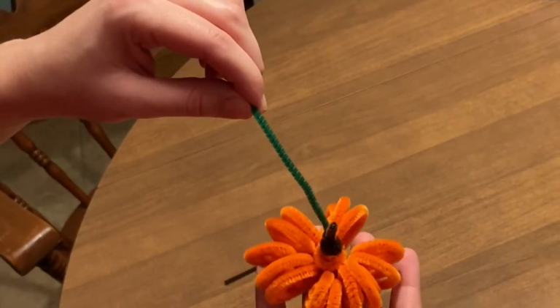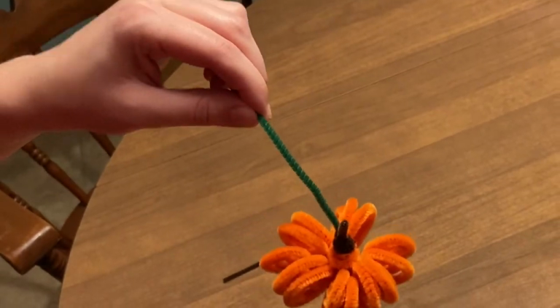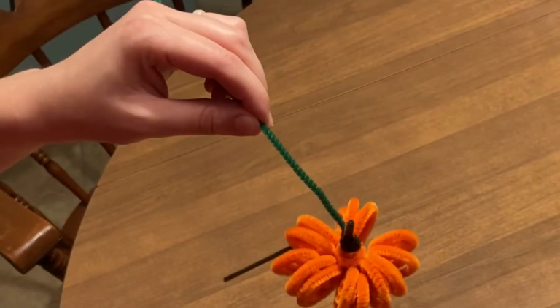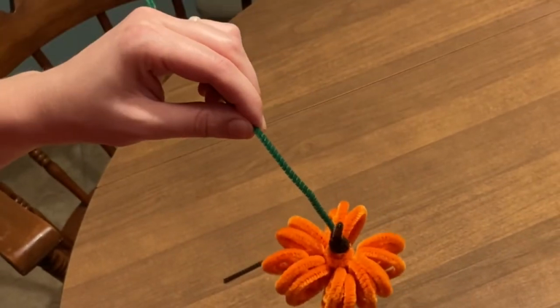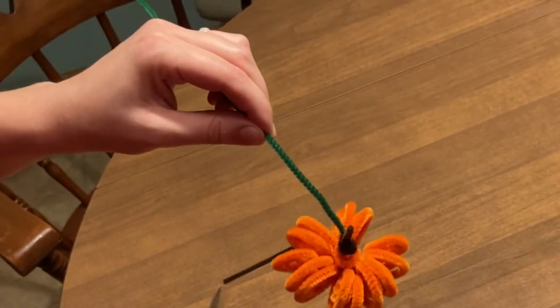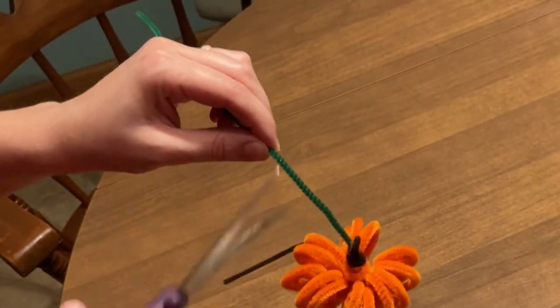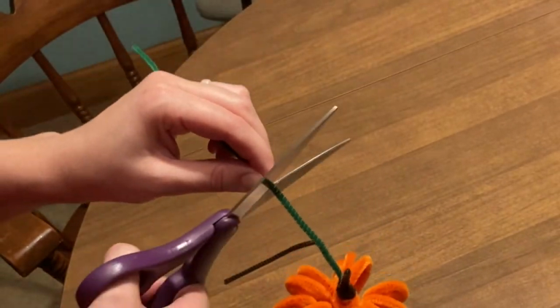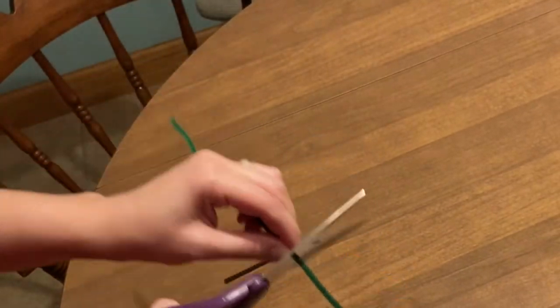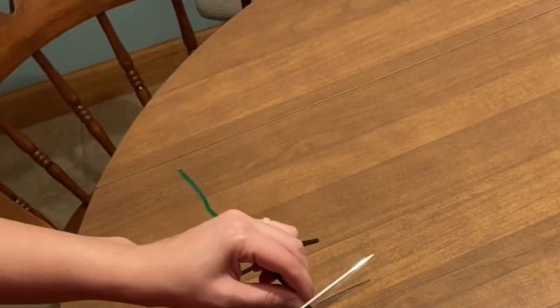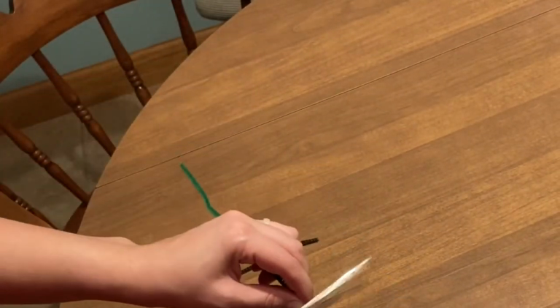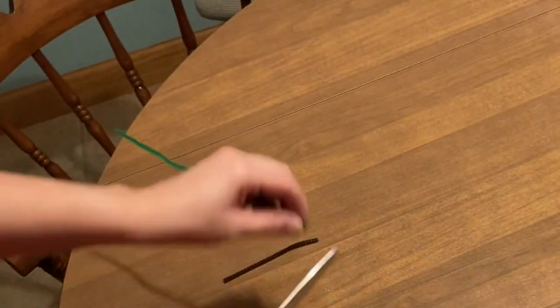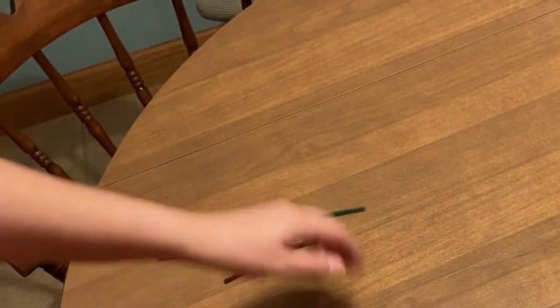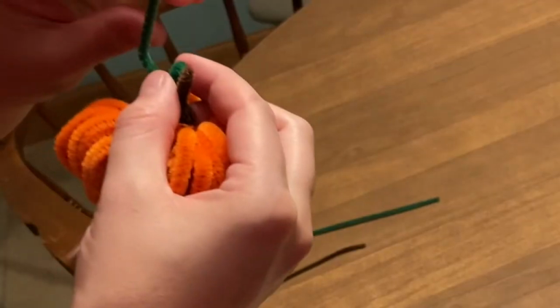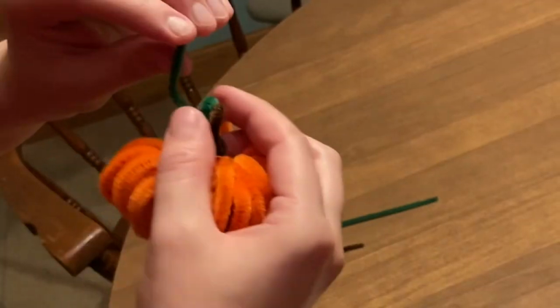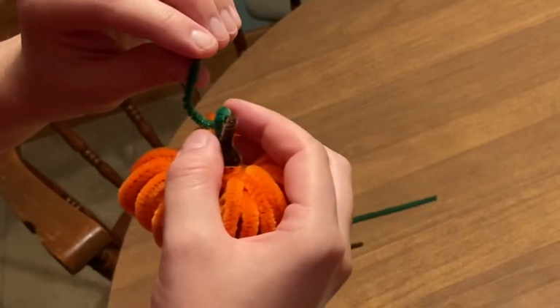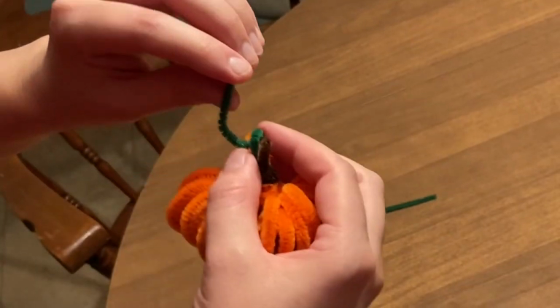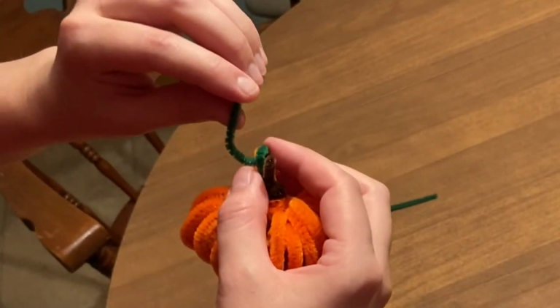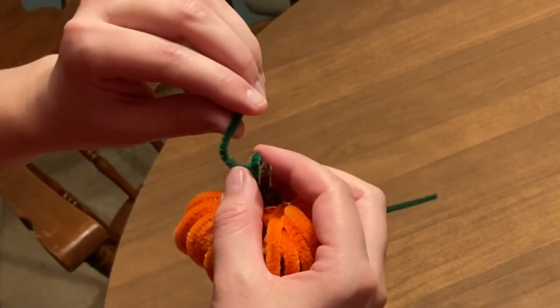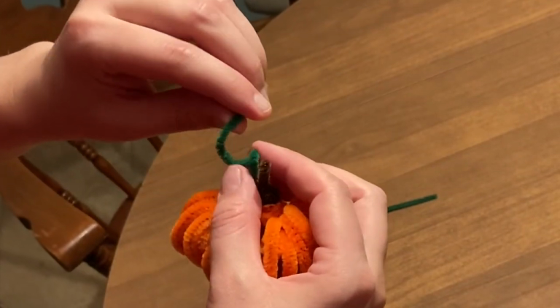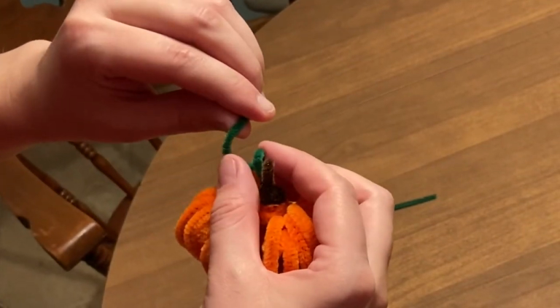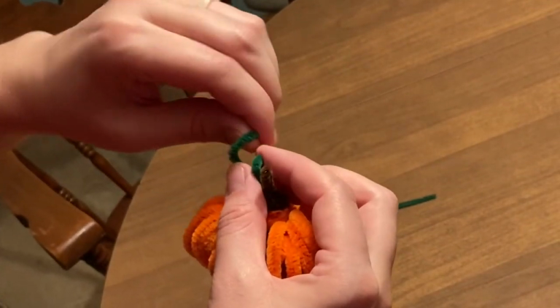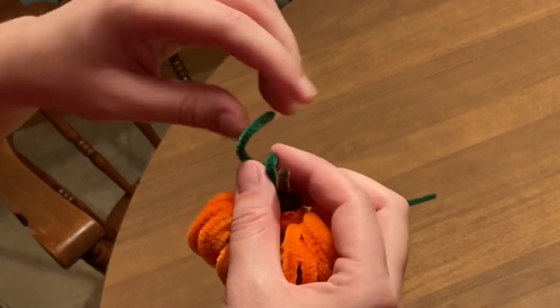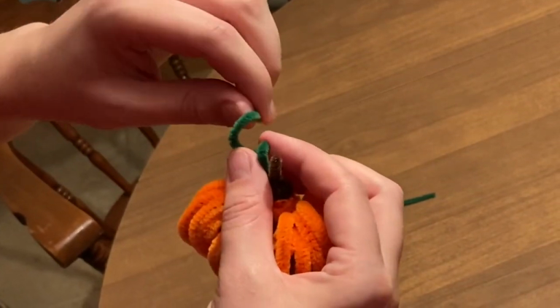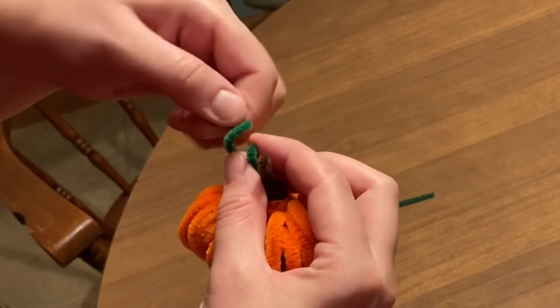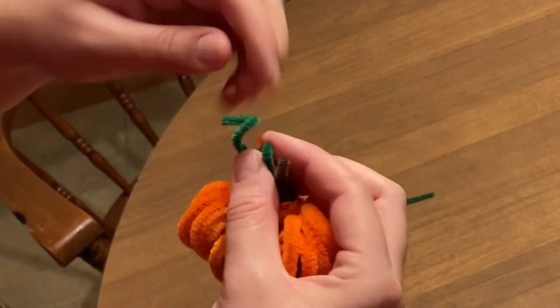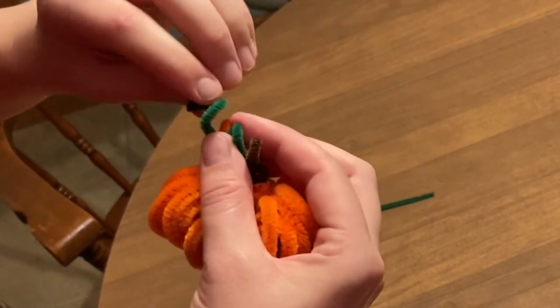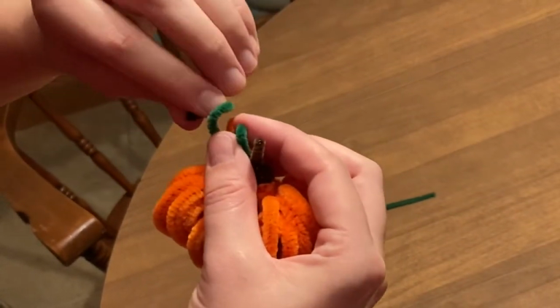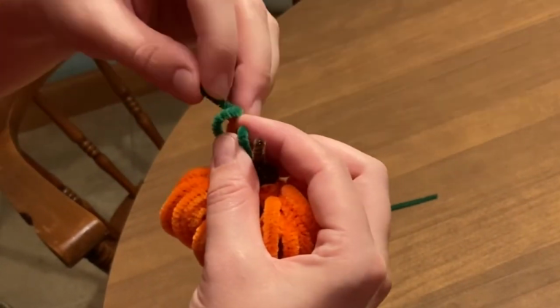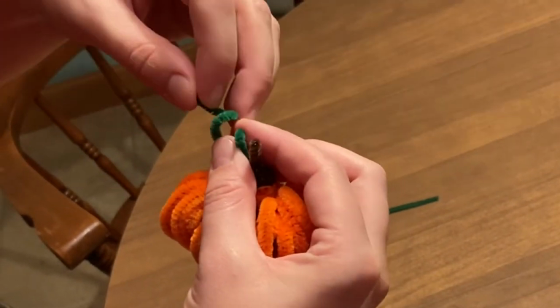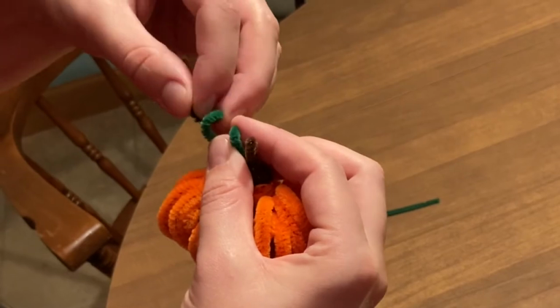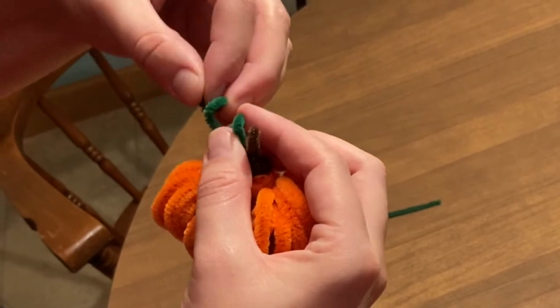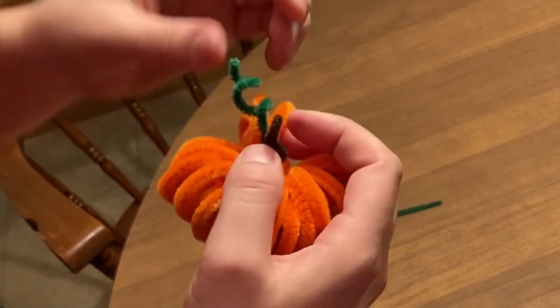Last, cut the green pipe cleaner and twirl the remainder to look like a vine coming out of the top of the pumpkin.